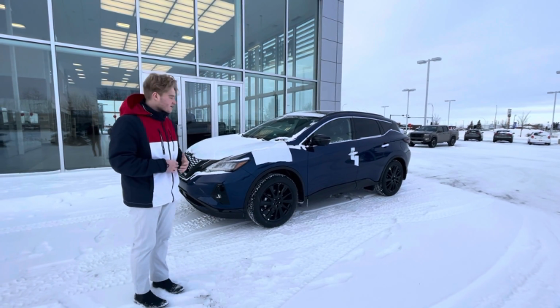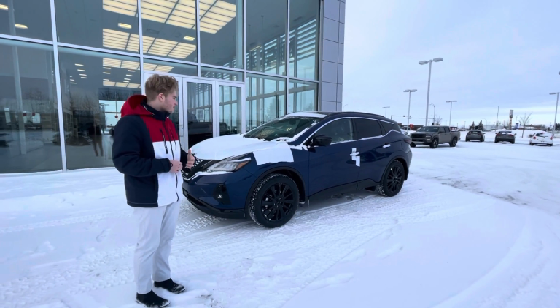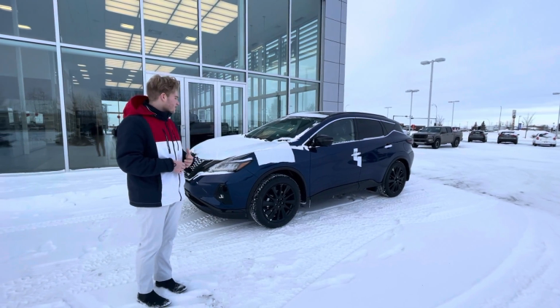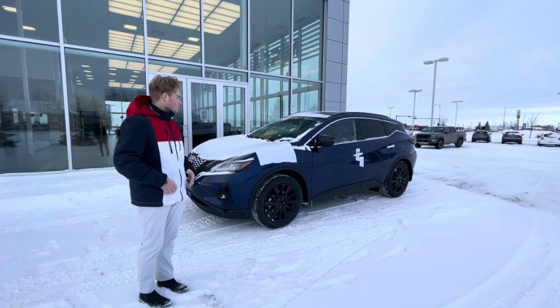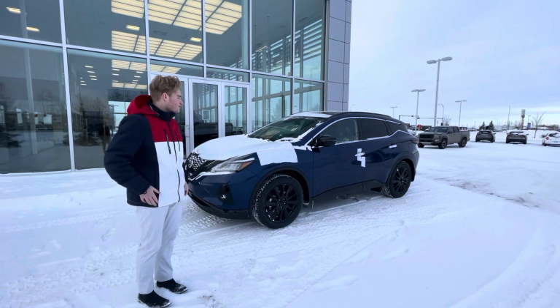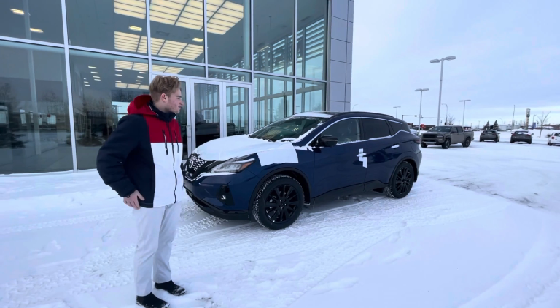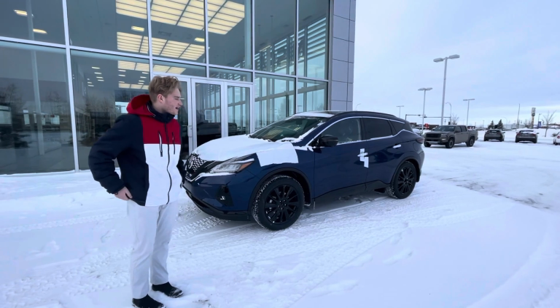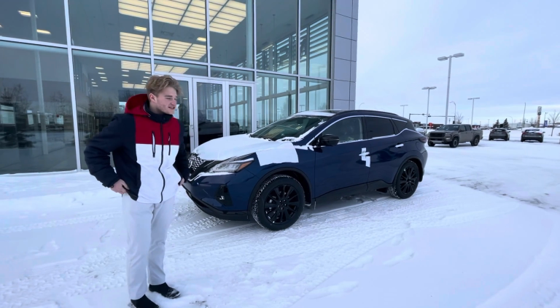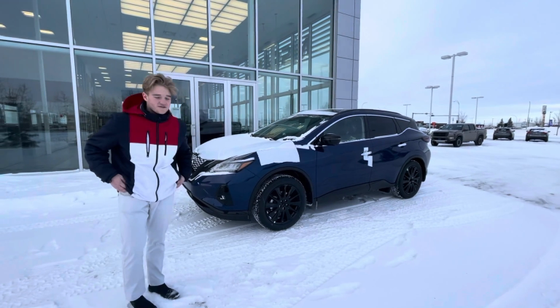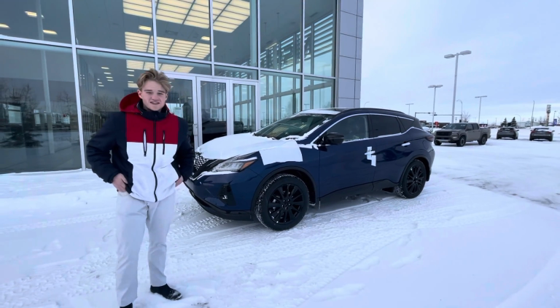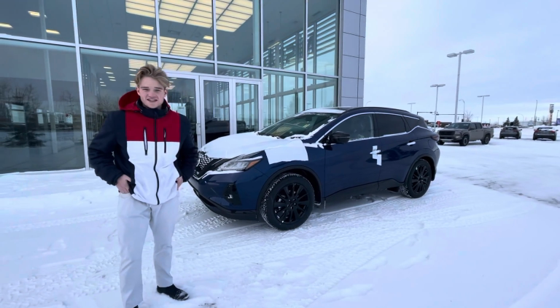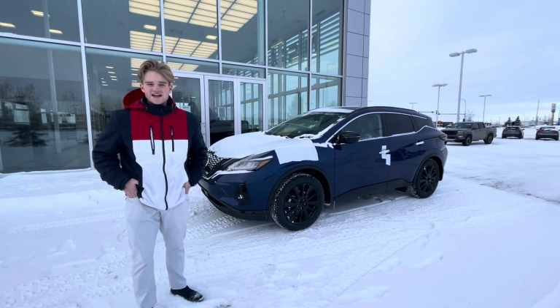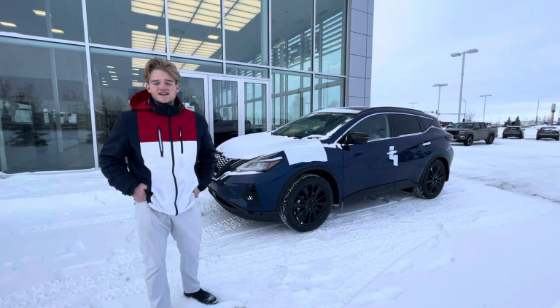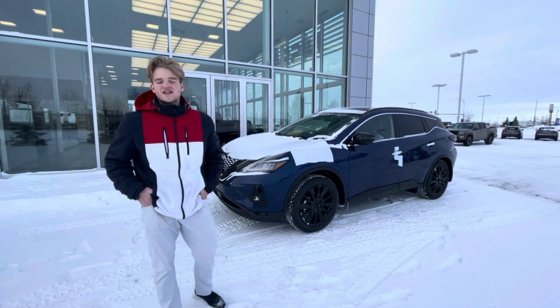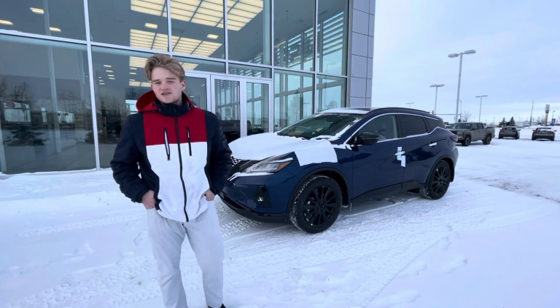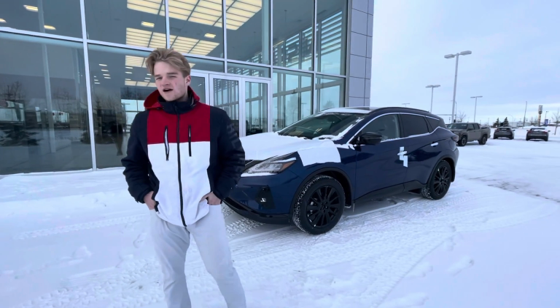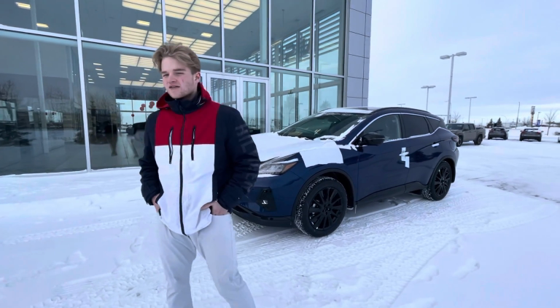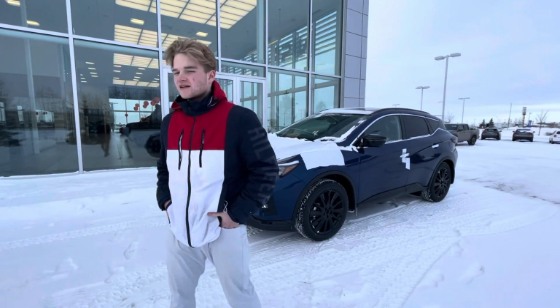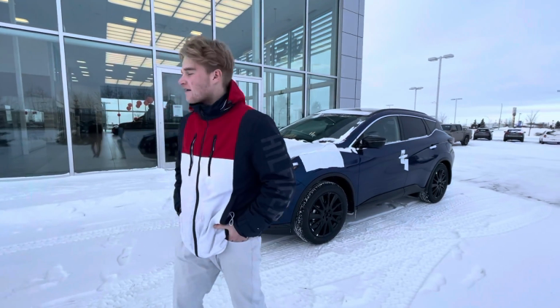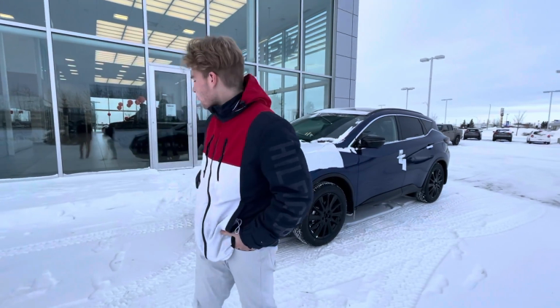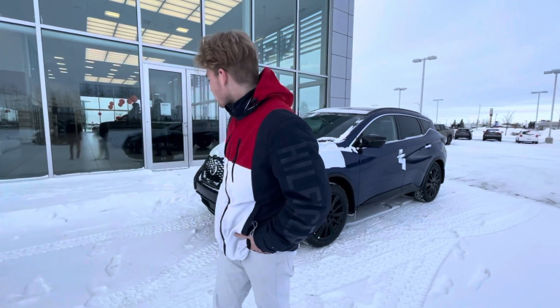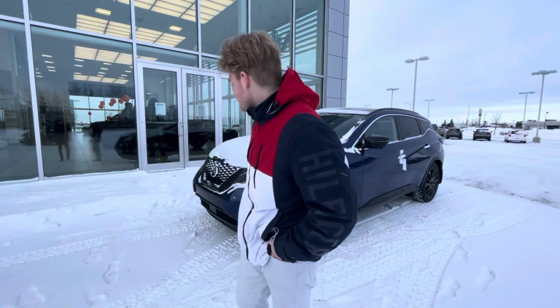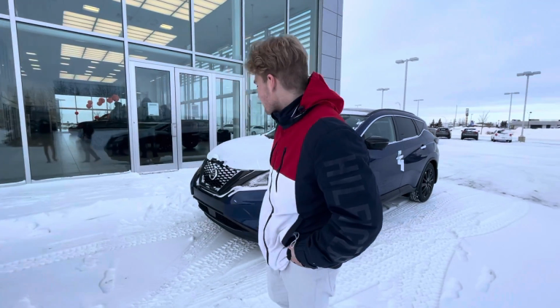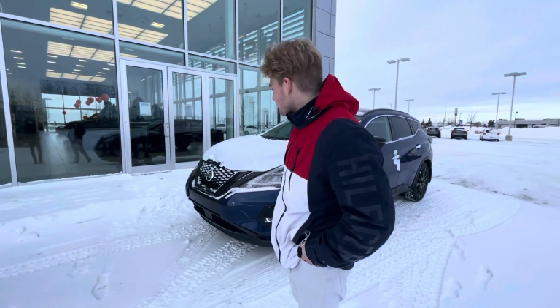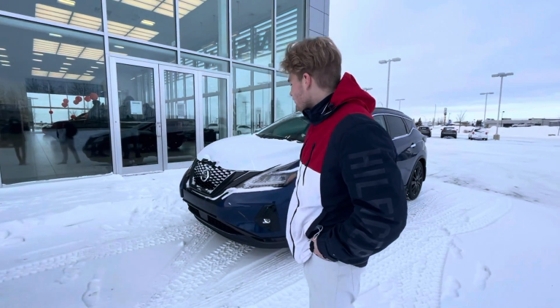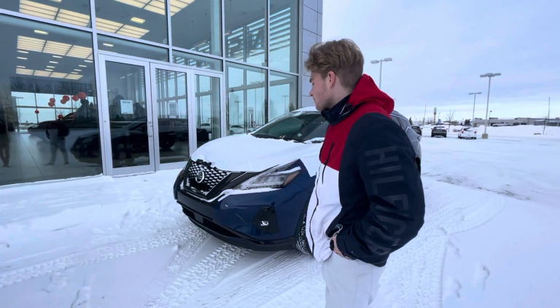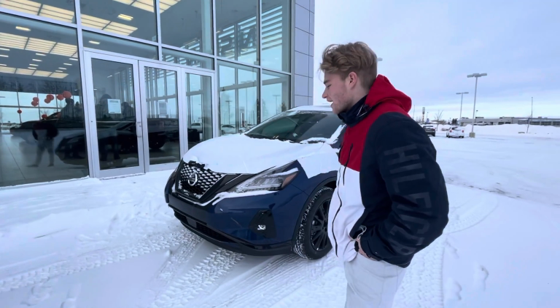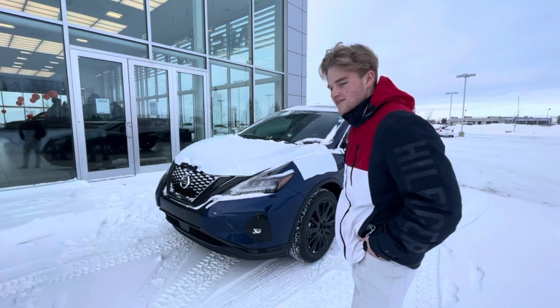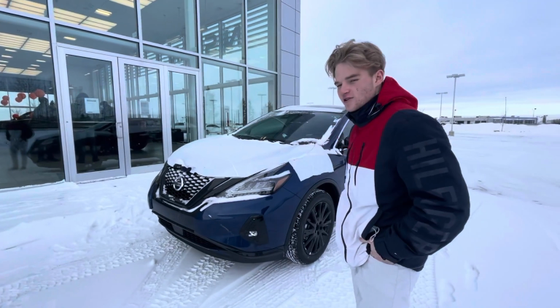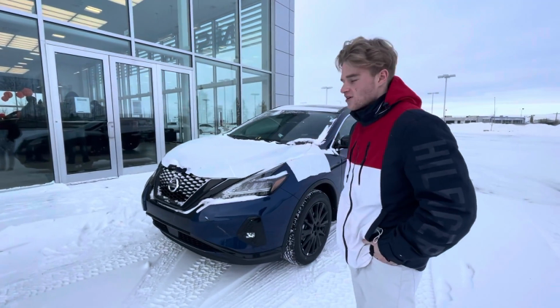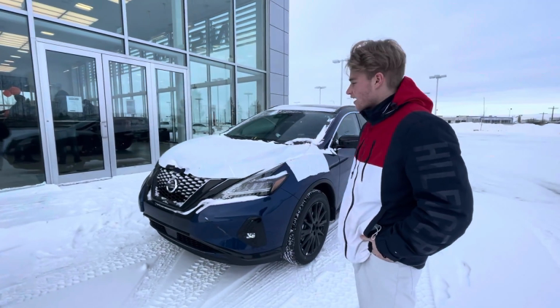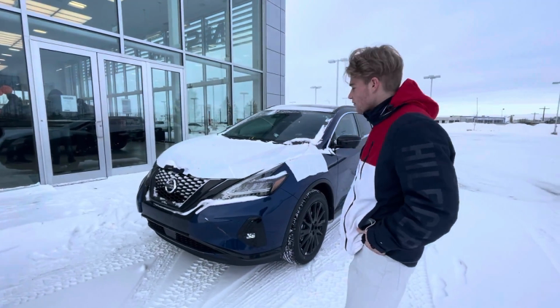Under the hood you're going to get a 3.5 liter V6 that has tons of power and will have no problem getting you up and going to pass and merge on the highway.